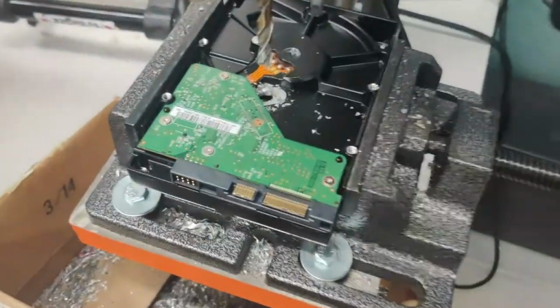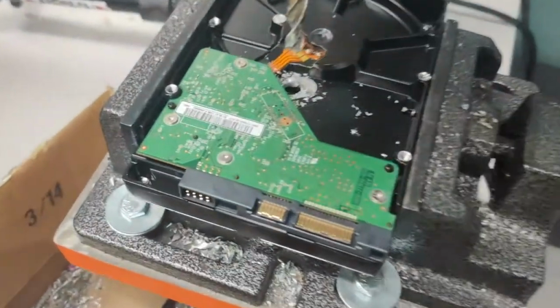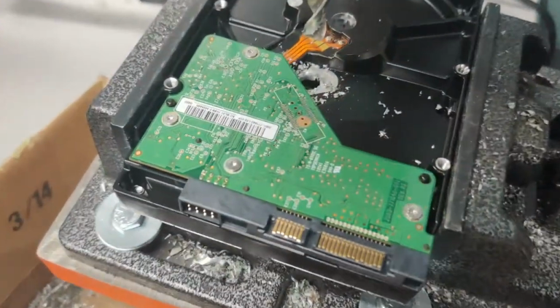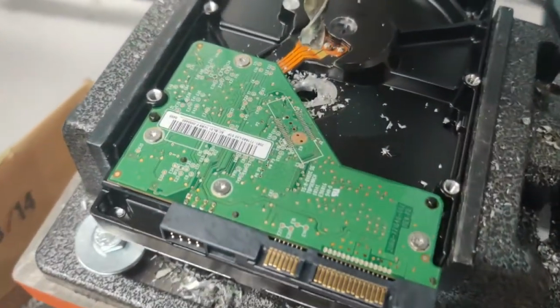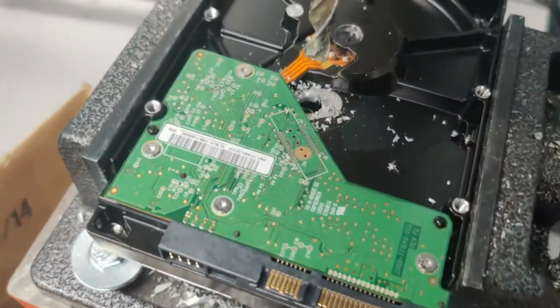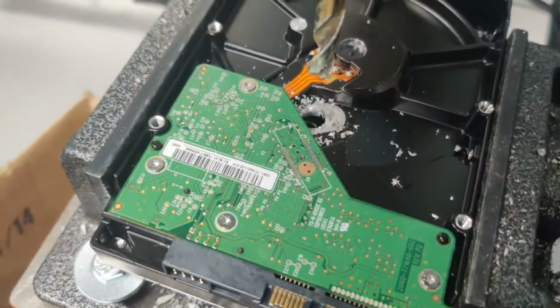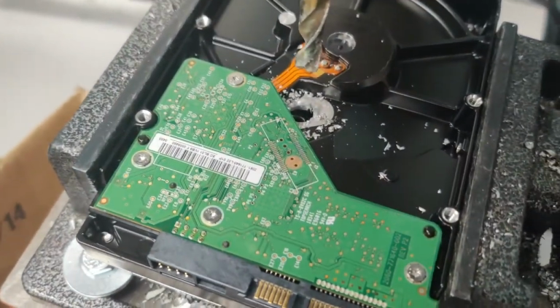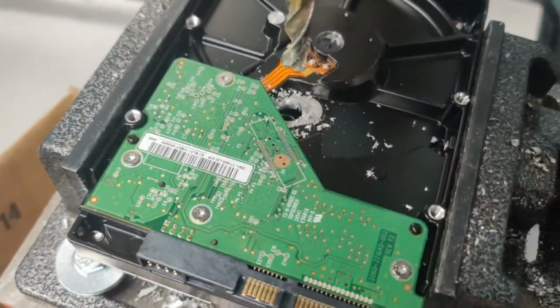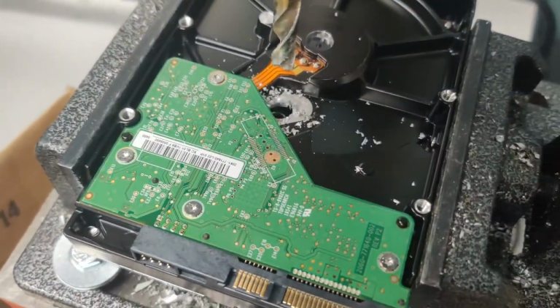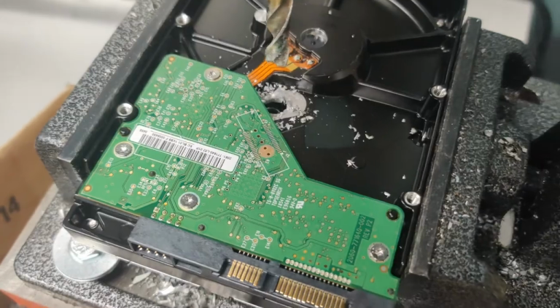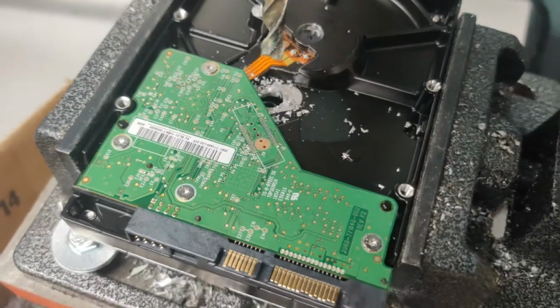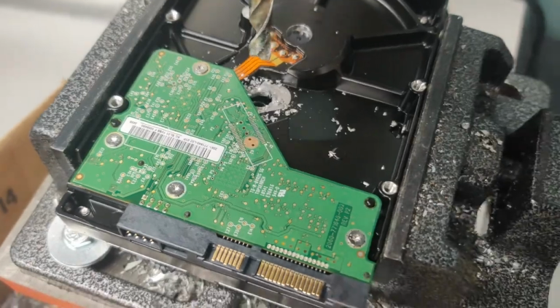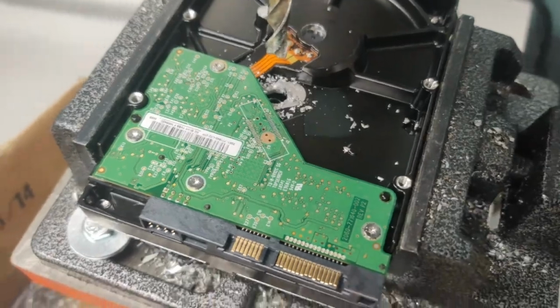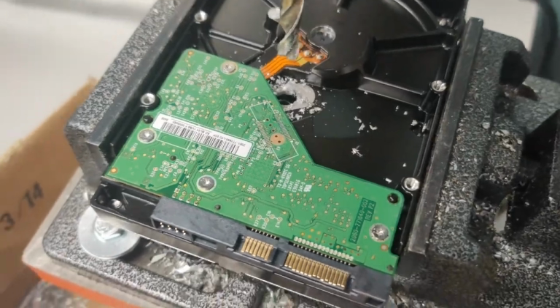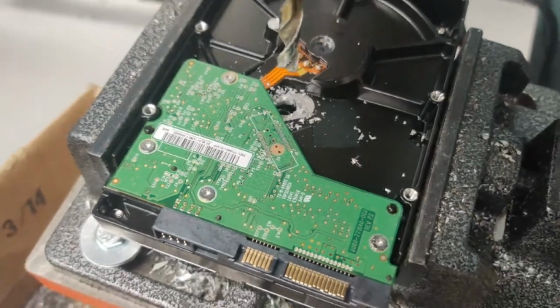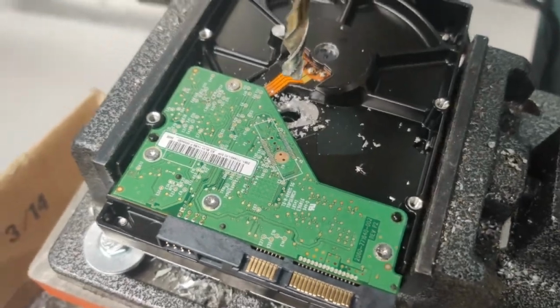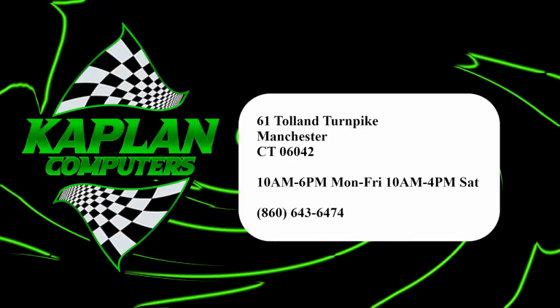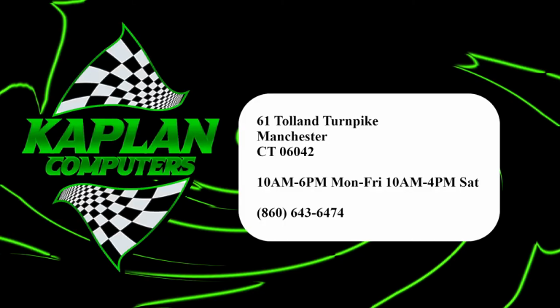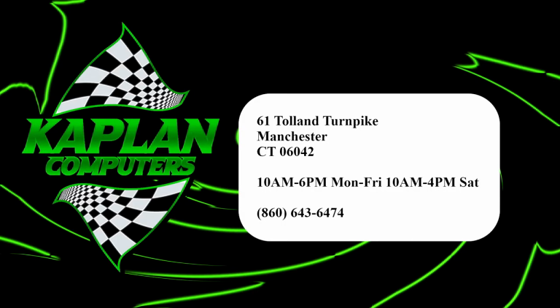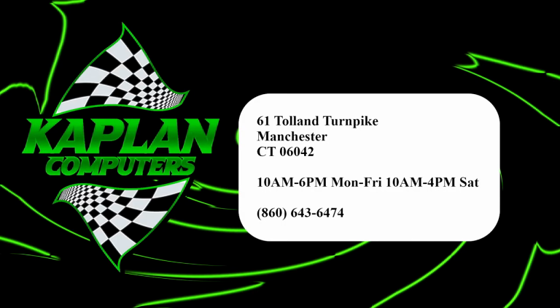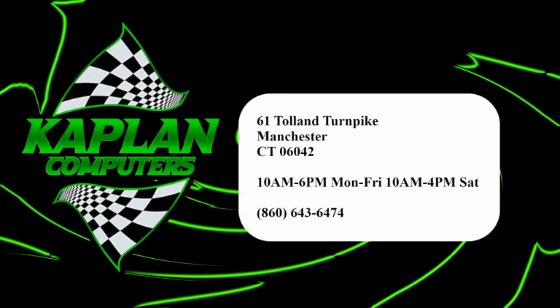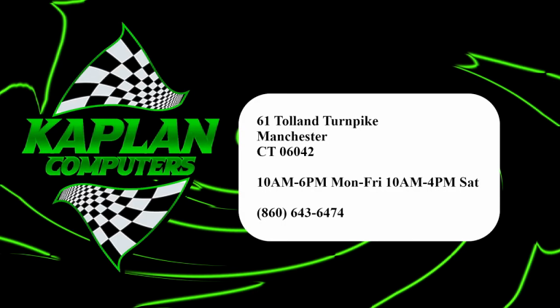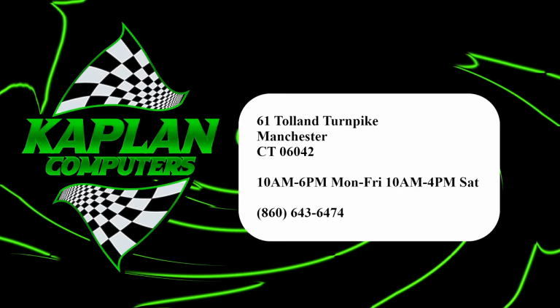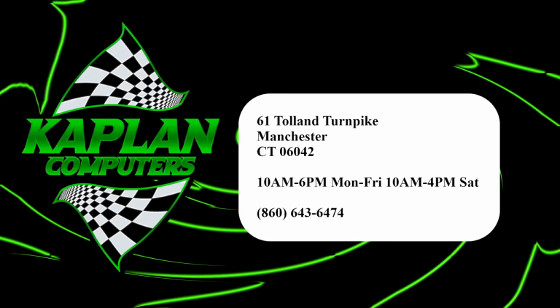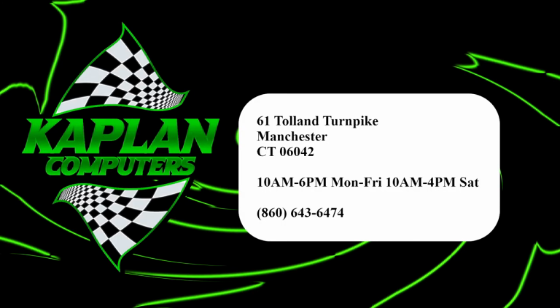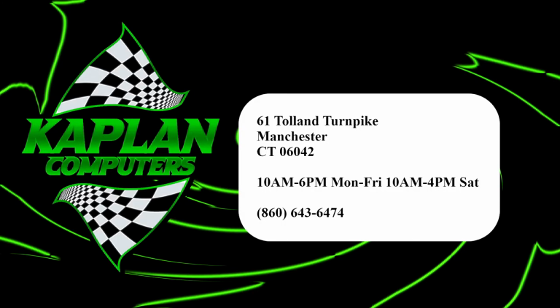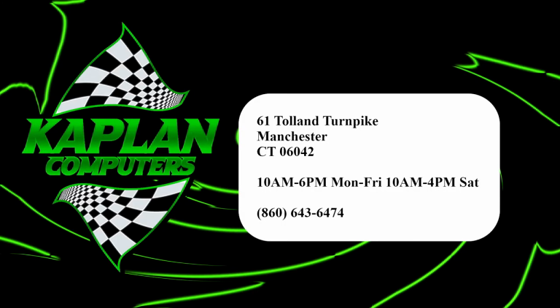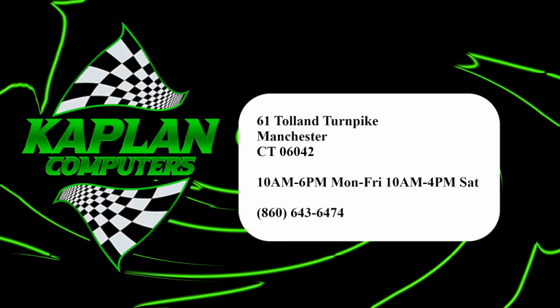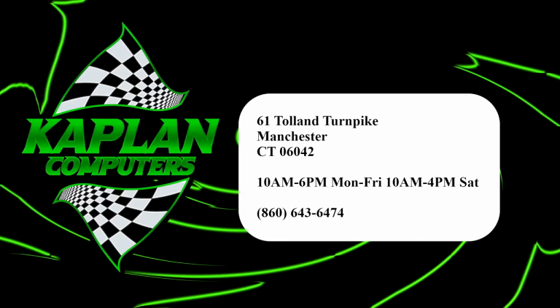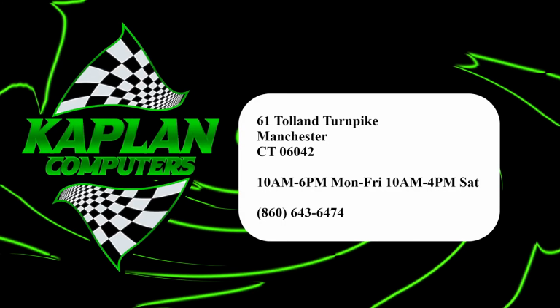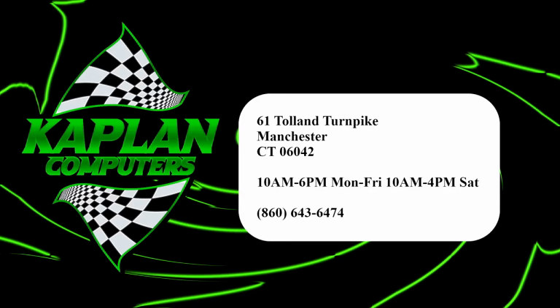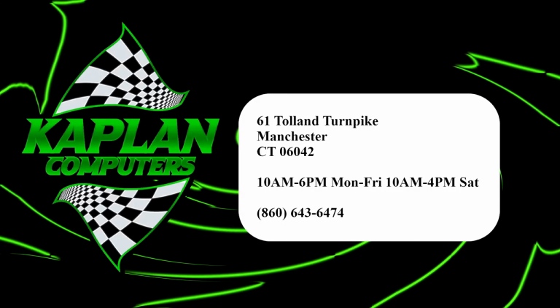This makes data recovery from these hard drives impossible. This makes it easy to do. Stay tuned.